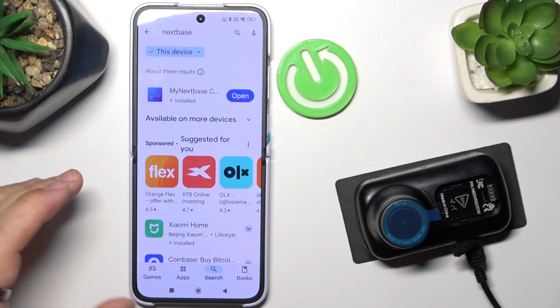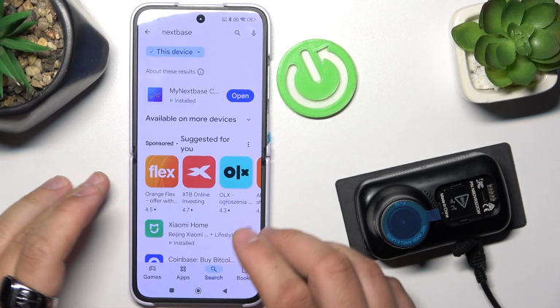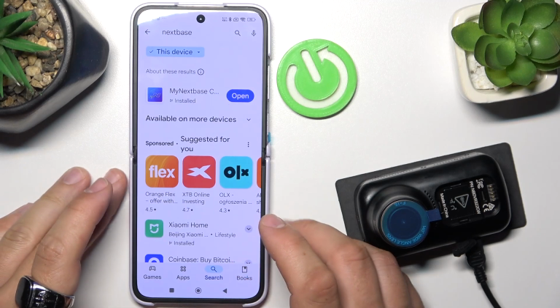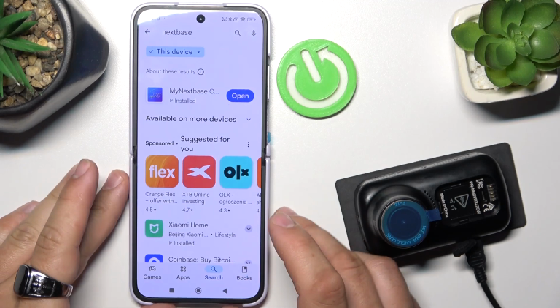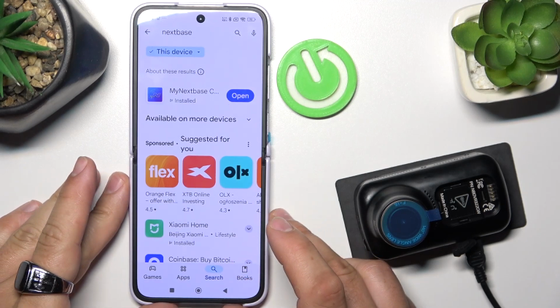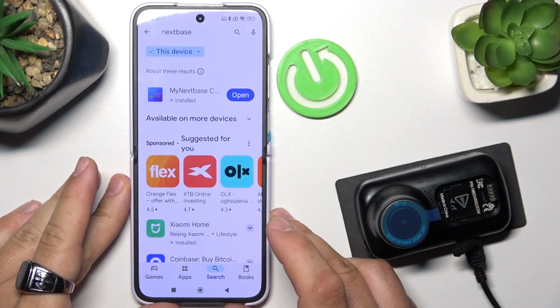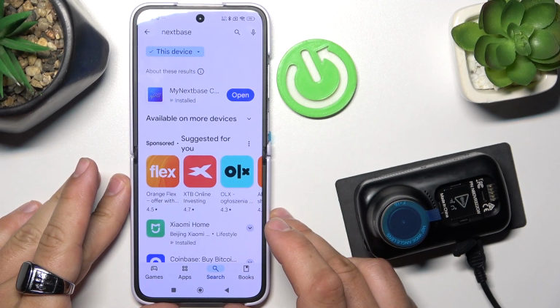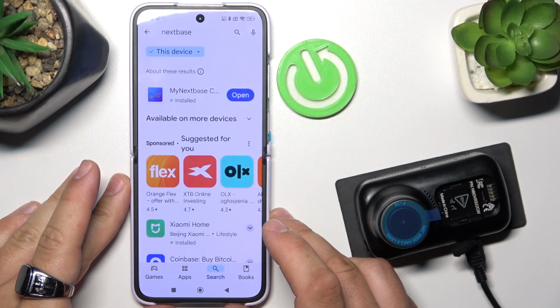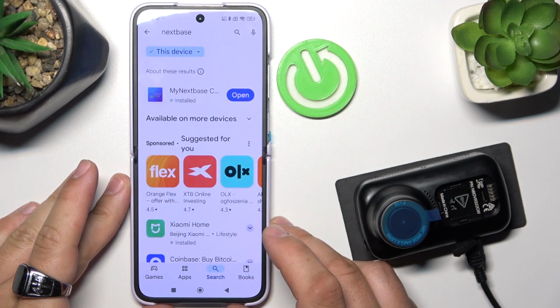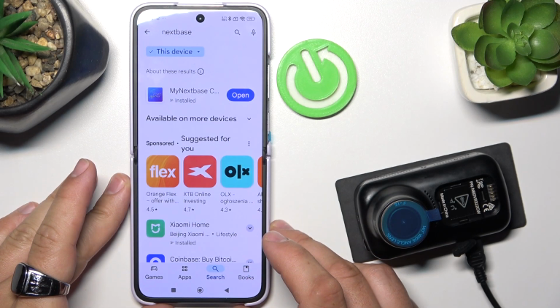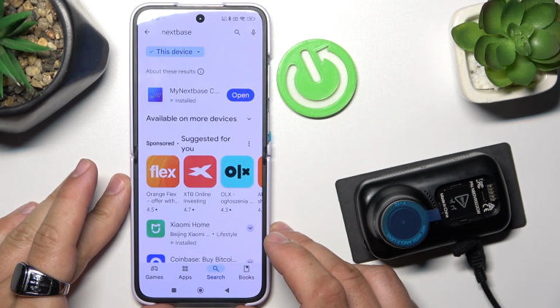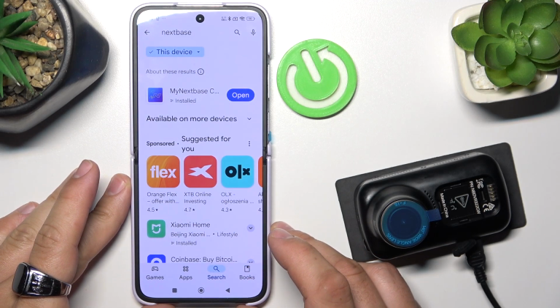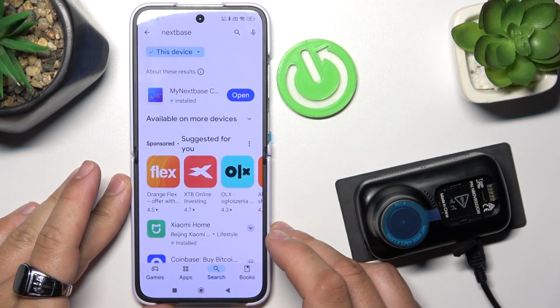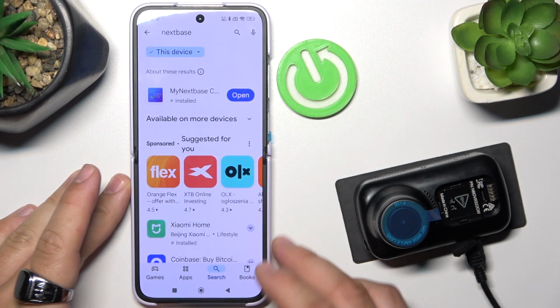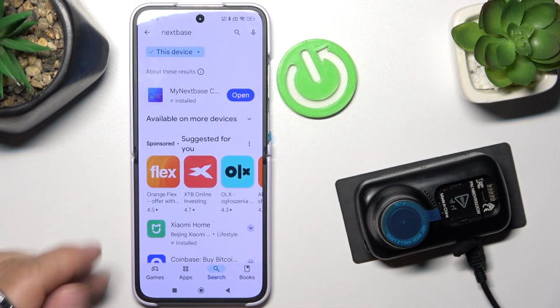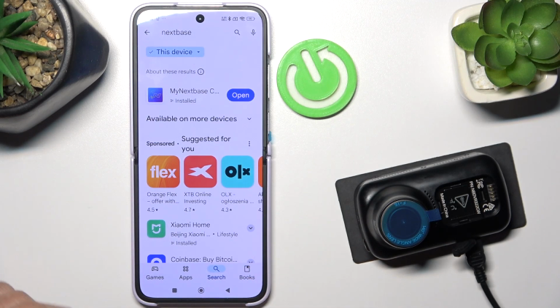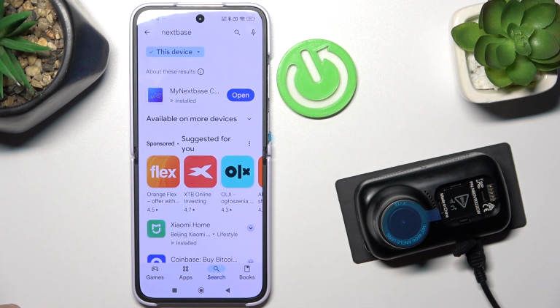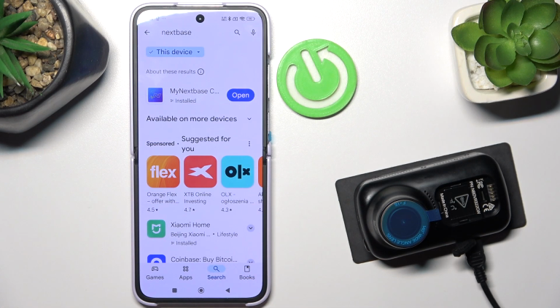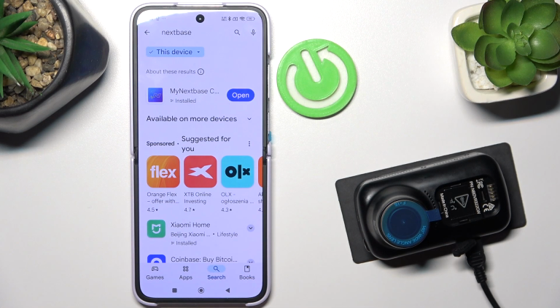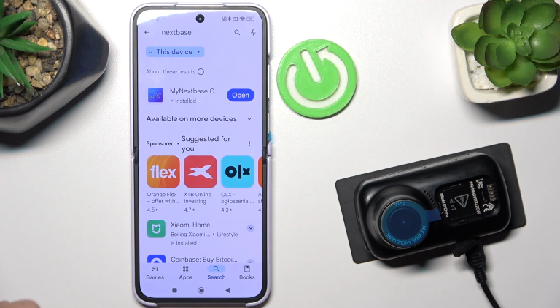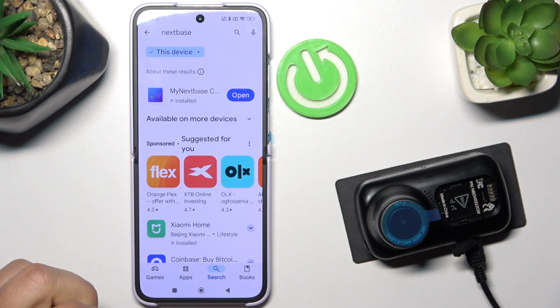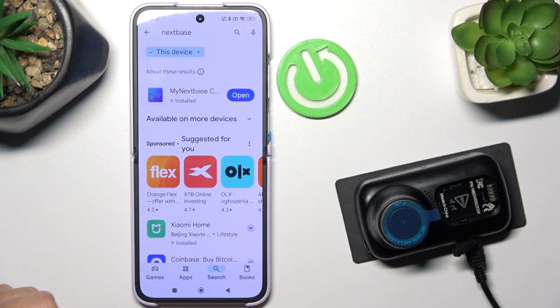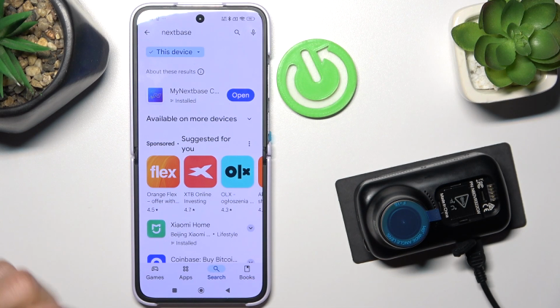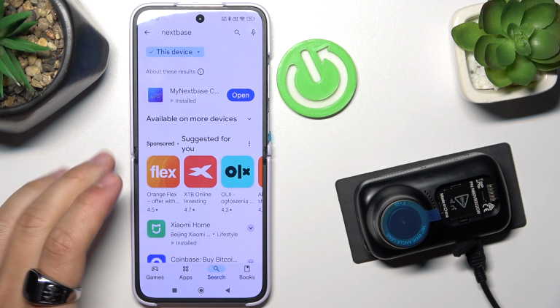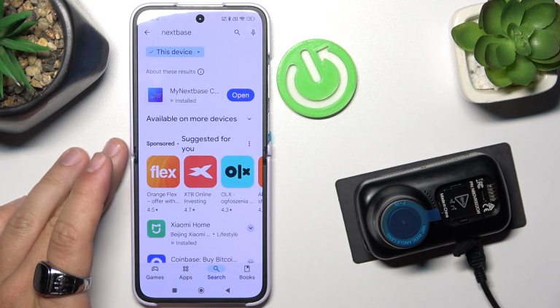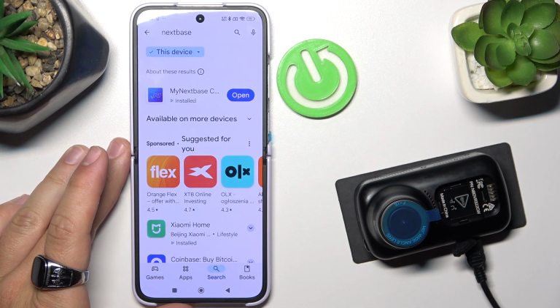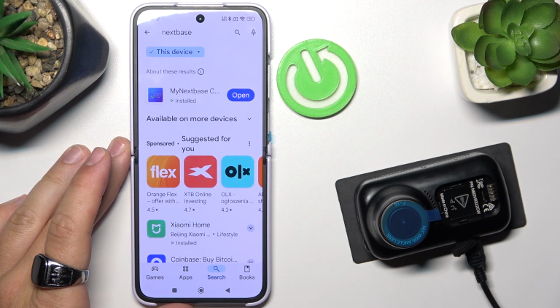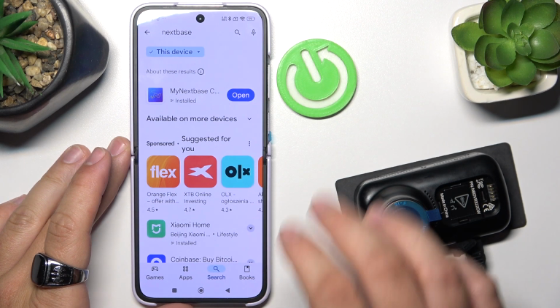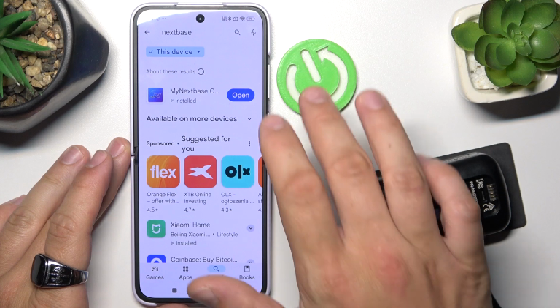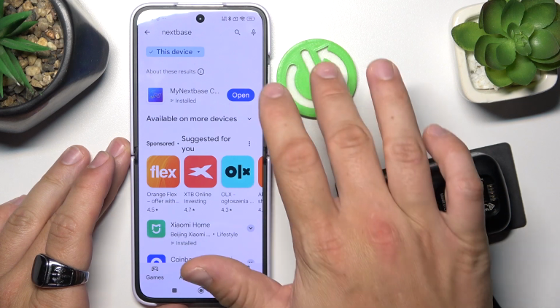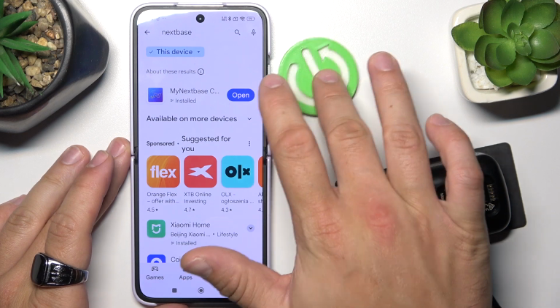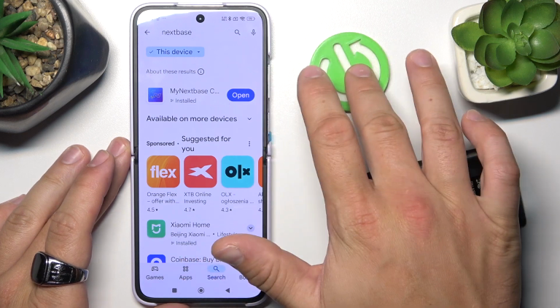Hello, in front of me I've got a Nexbase dashcam. In this video I'll show you how to pair it with the smartphone app.